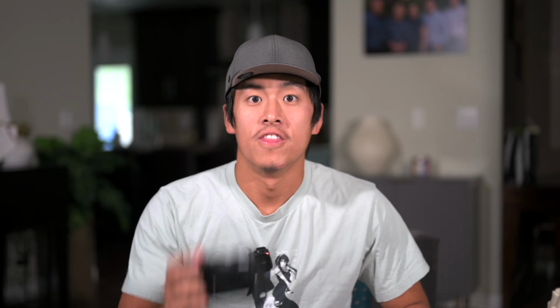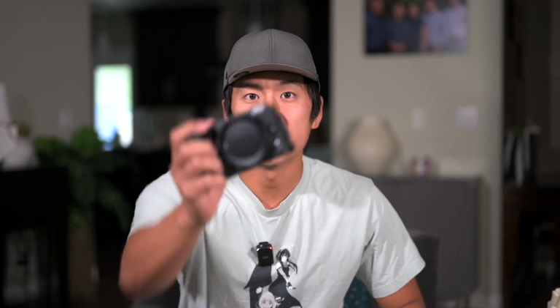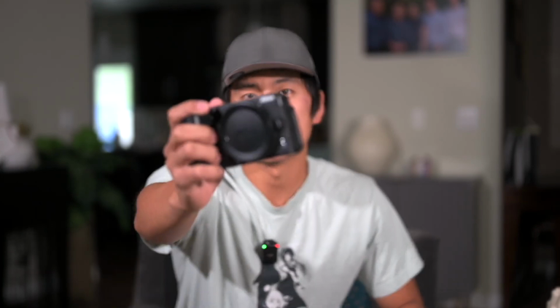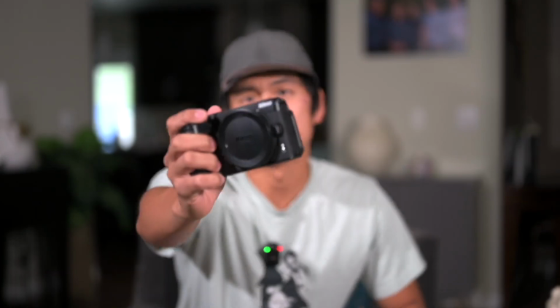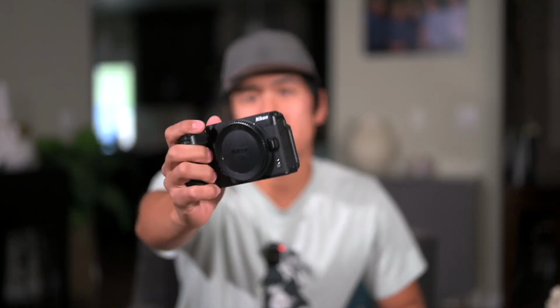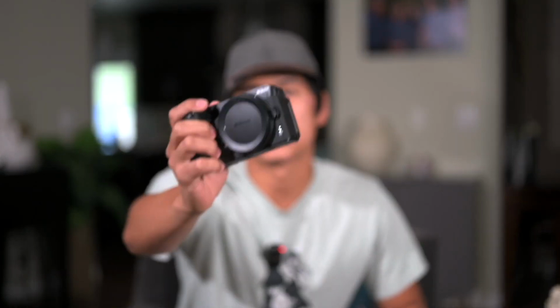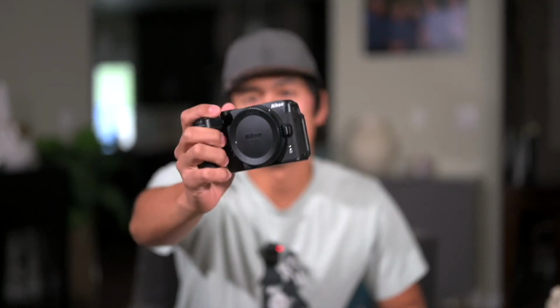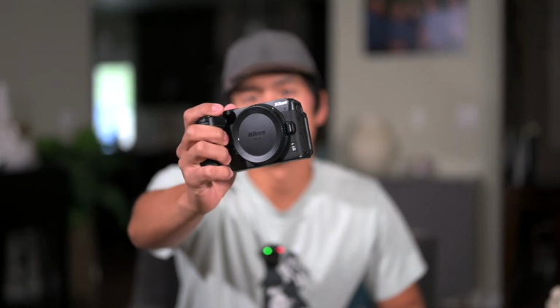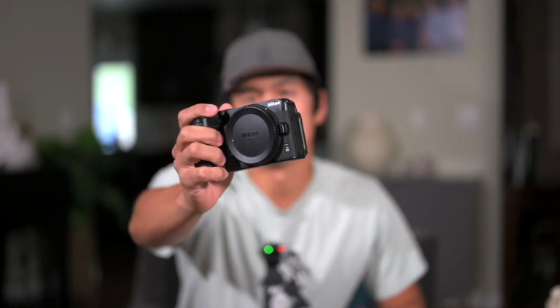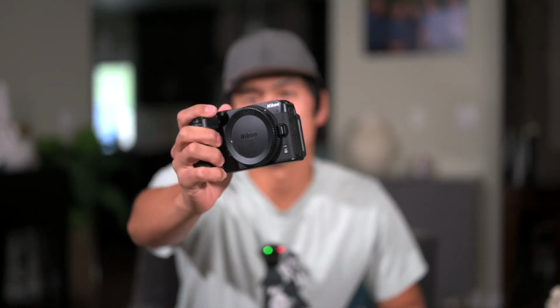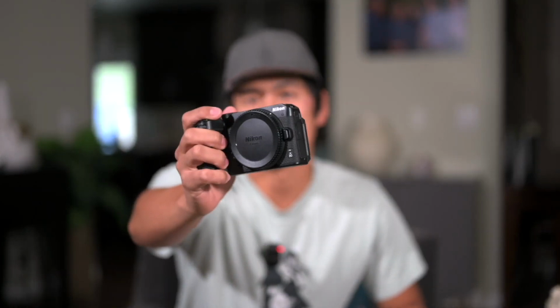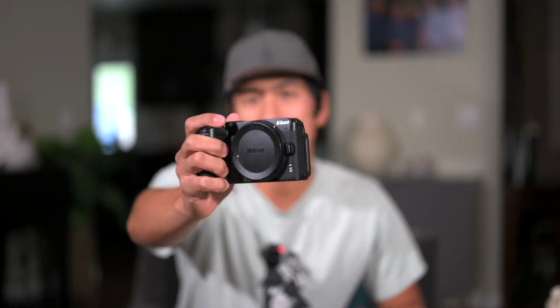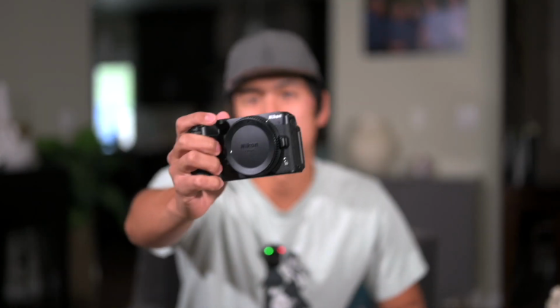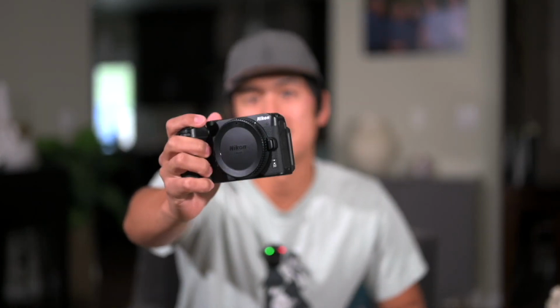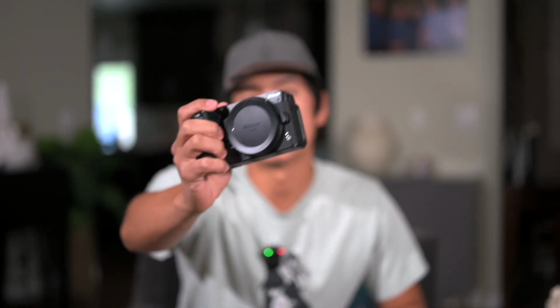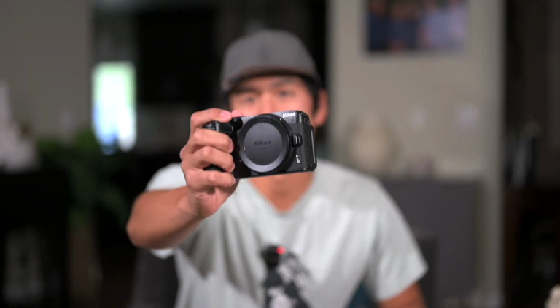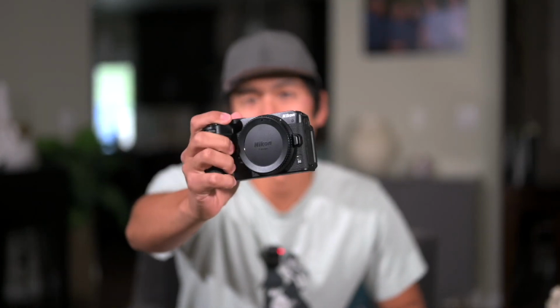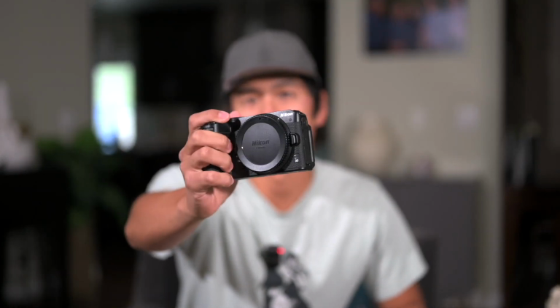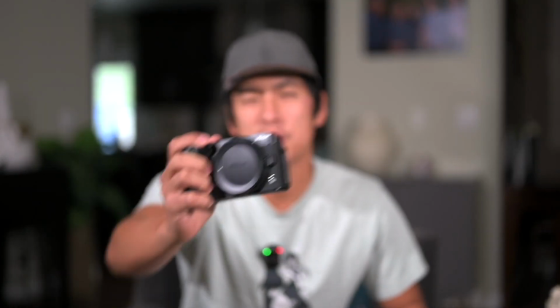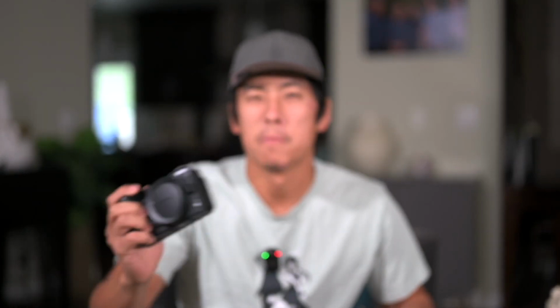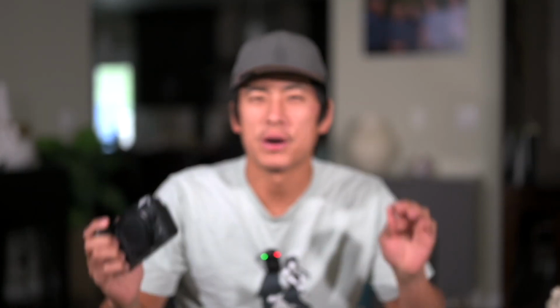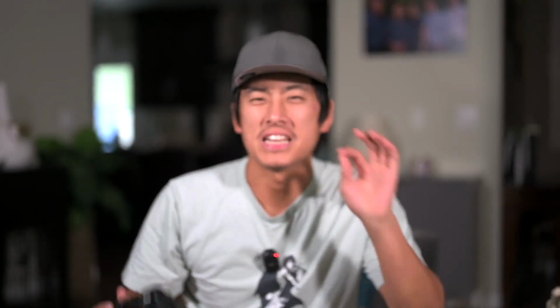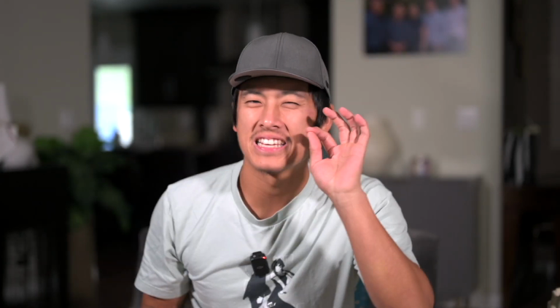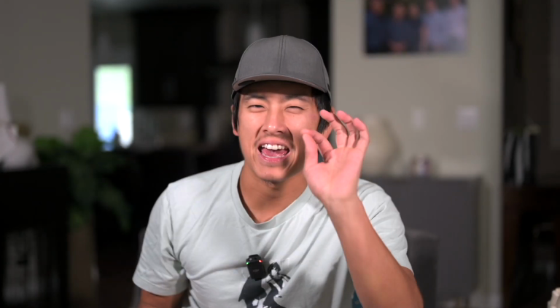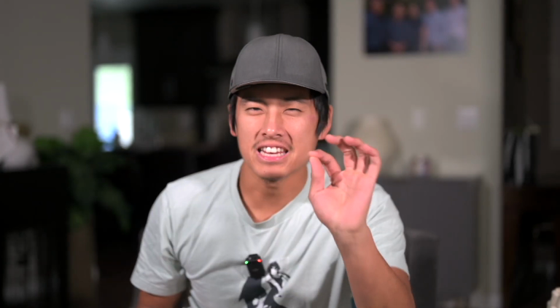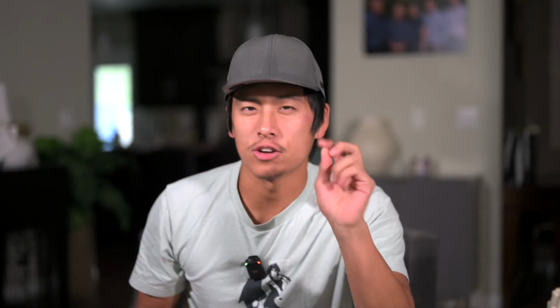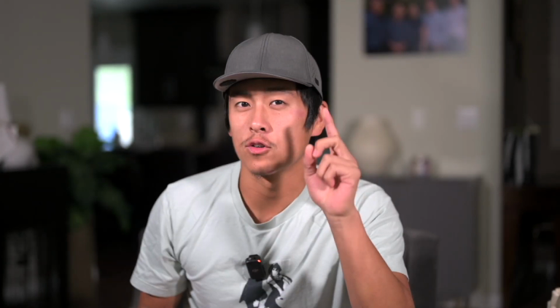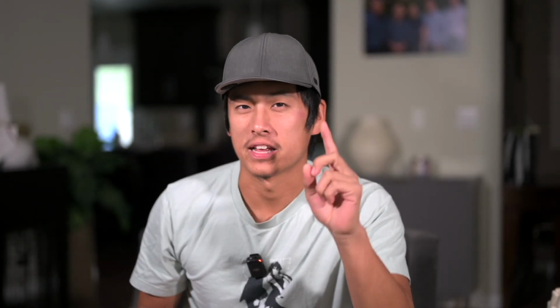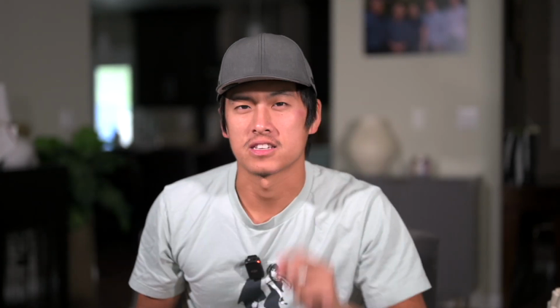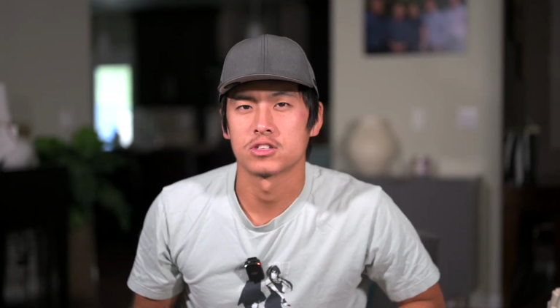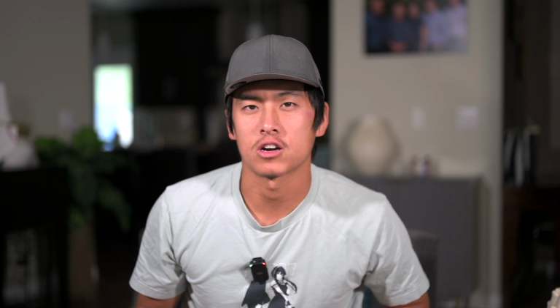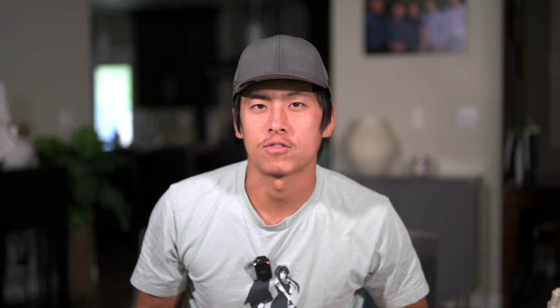This is Nikon's cheapest mirrorless camera in the Z system — but is it any good for landscape photography?